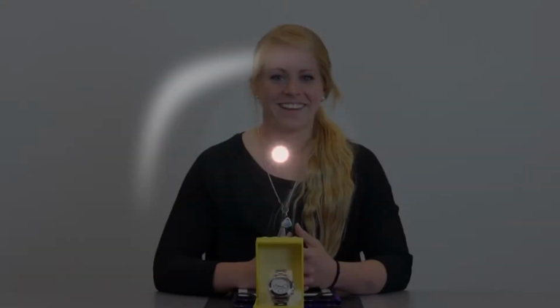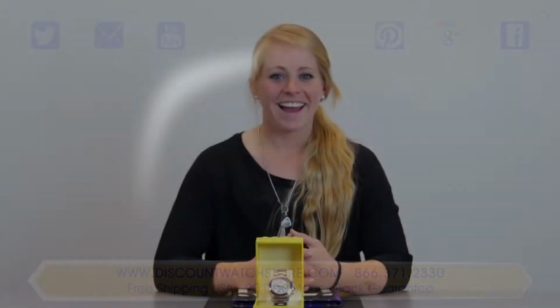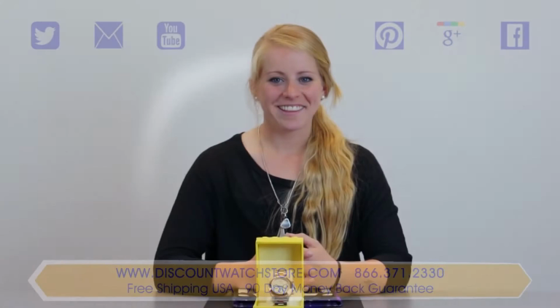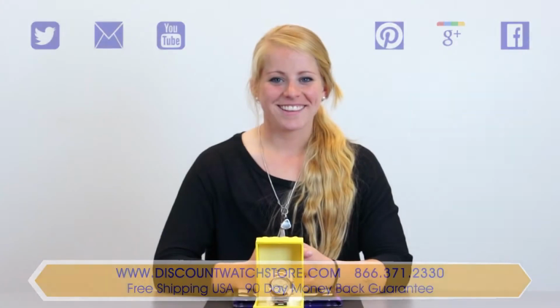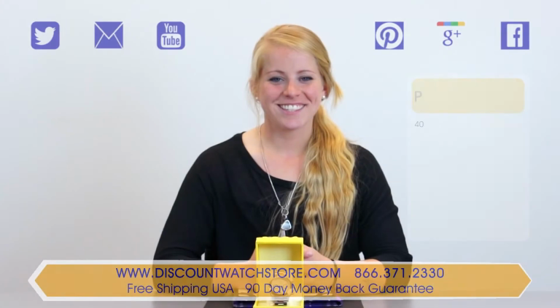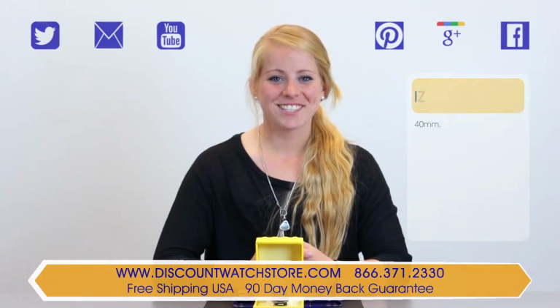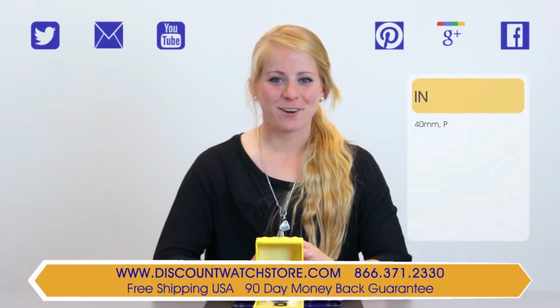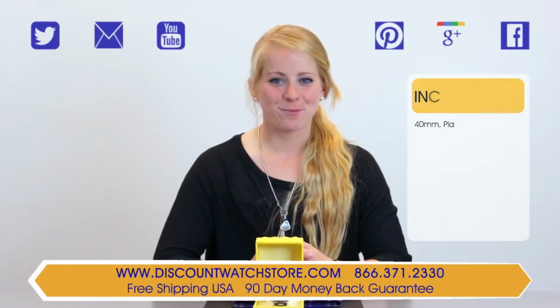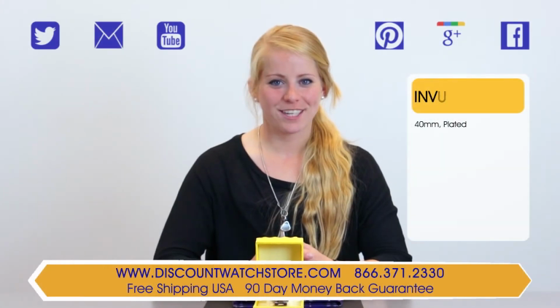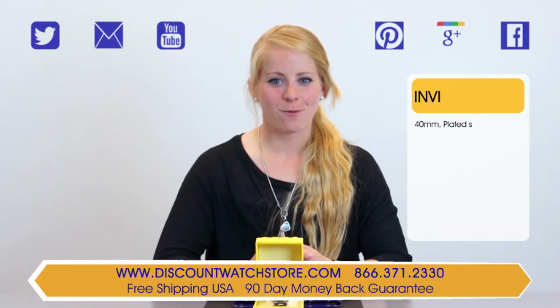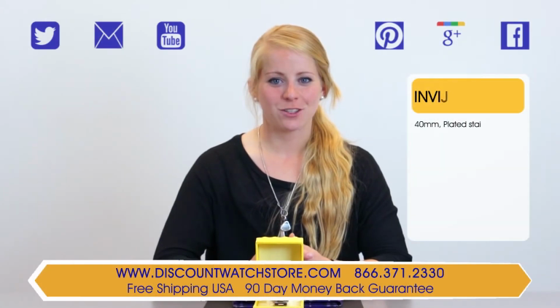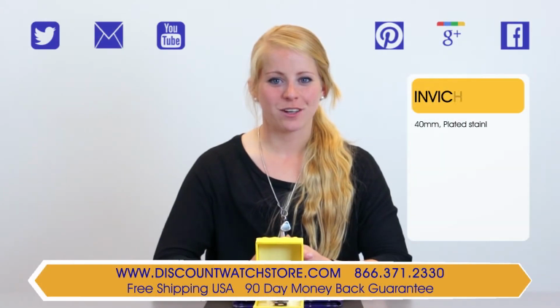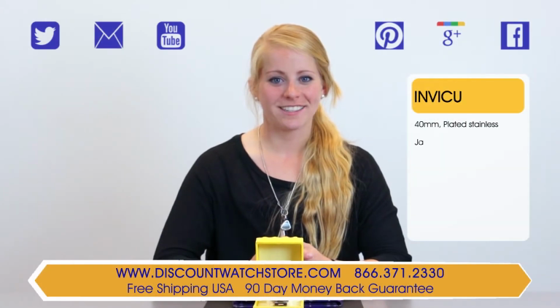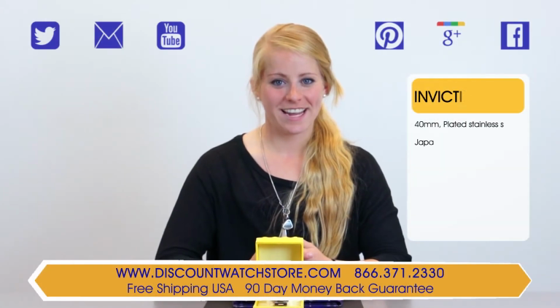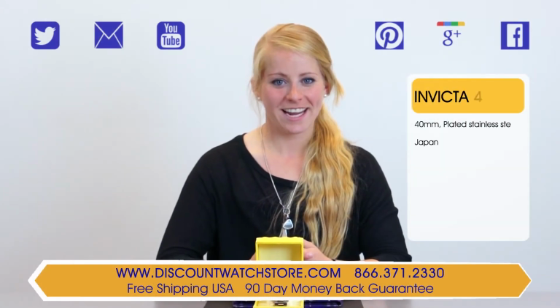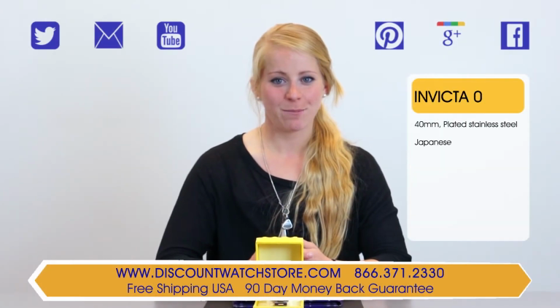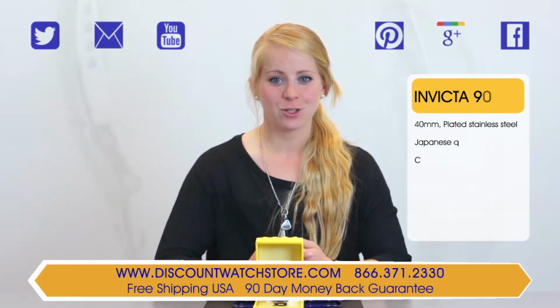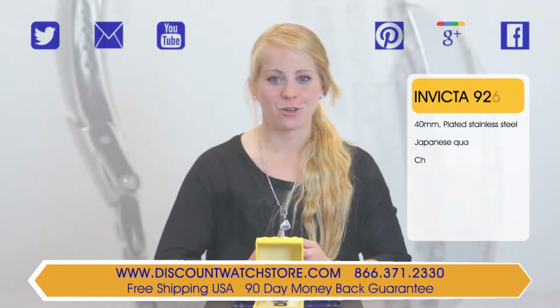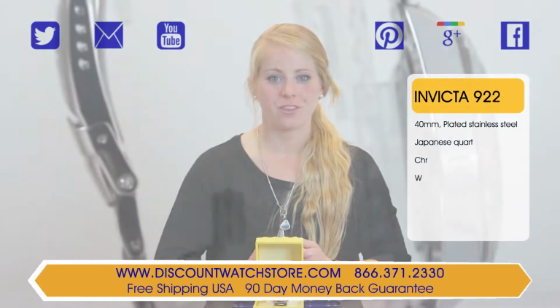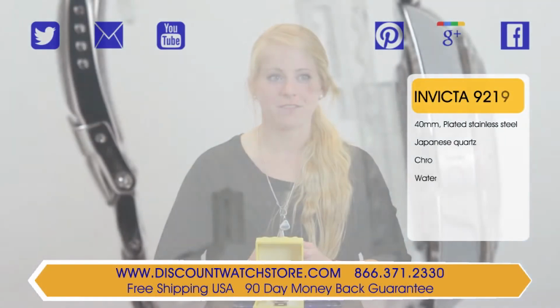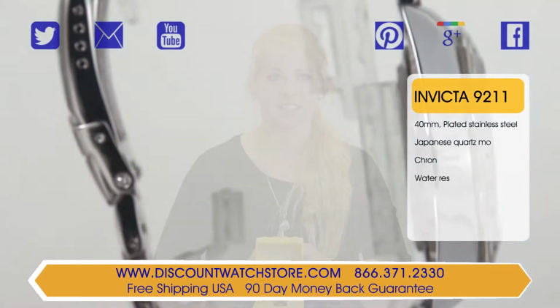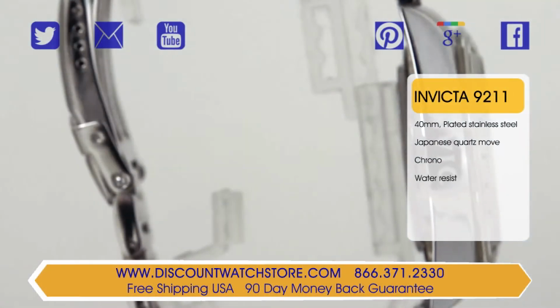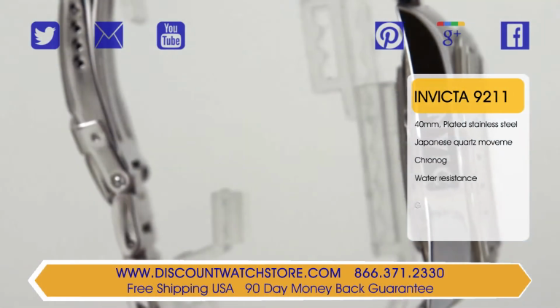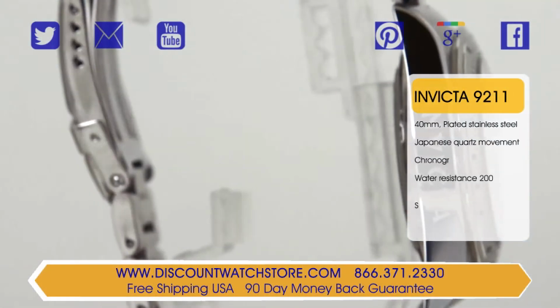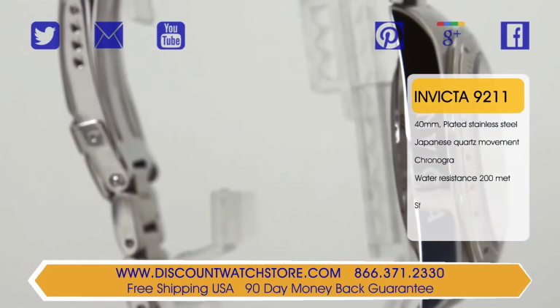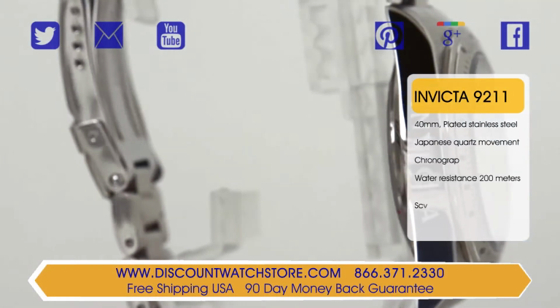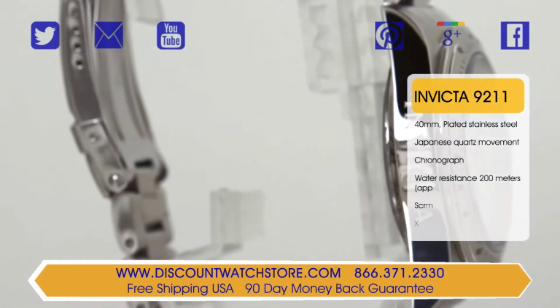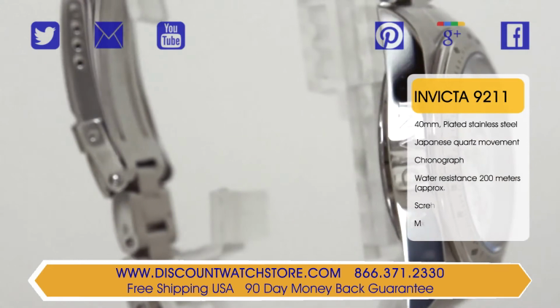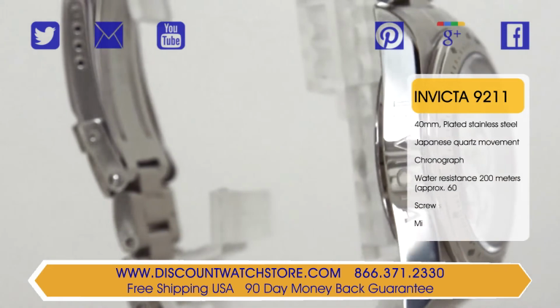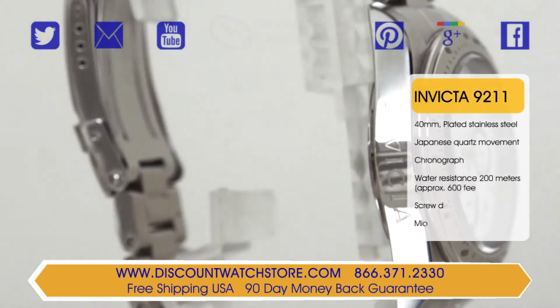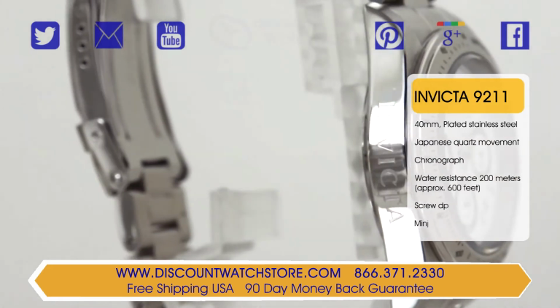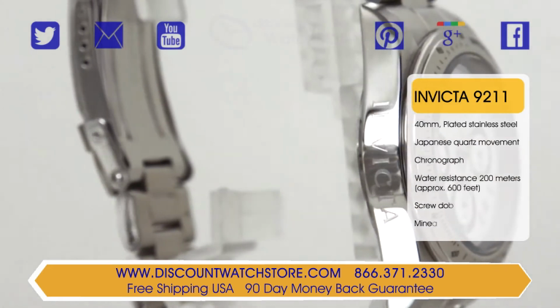Hi there, this is Sarah from Discount Watch Store and today I'm going to show you the Invicta 9211 from their Speedway collection.